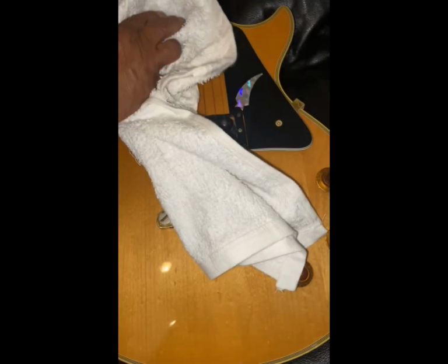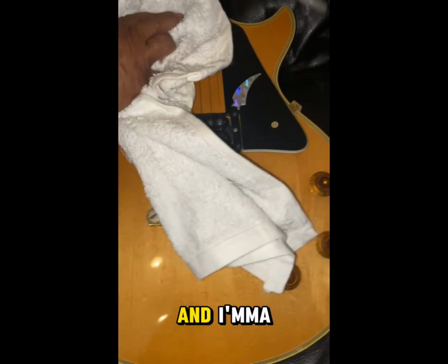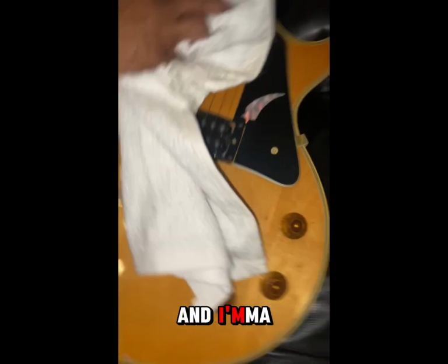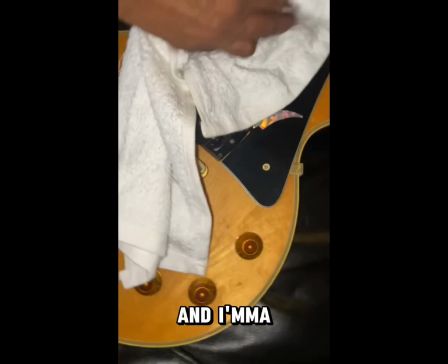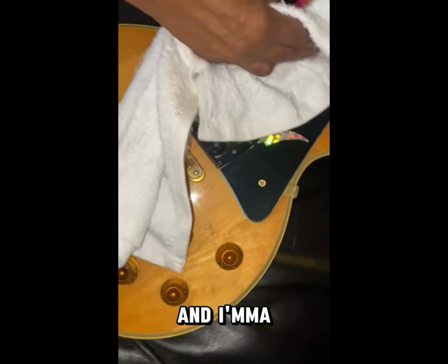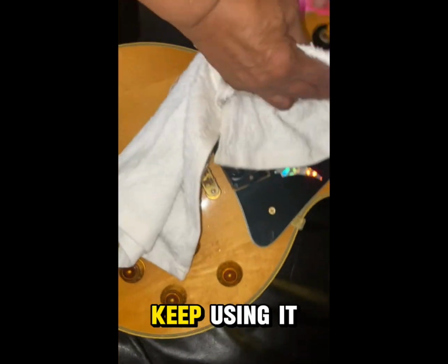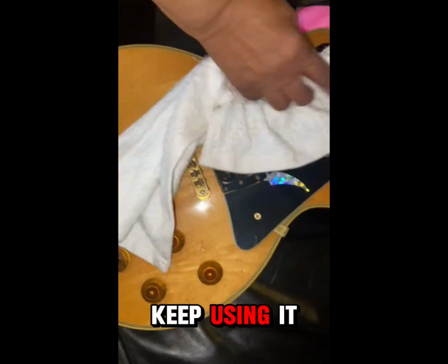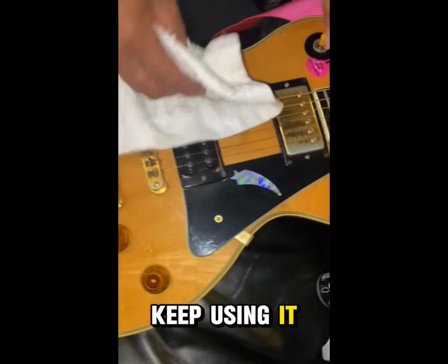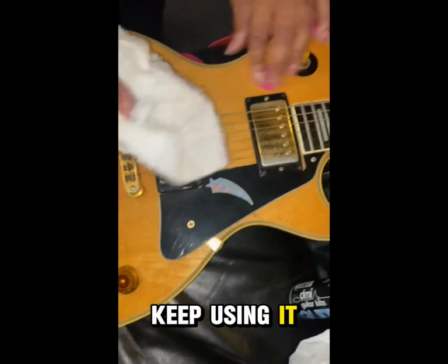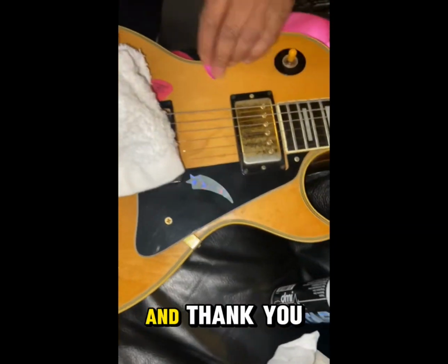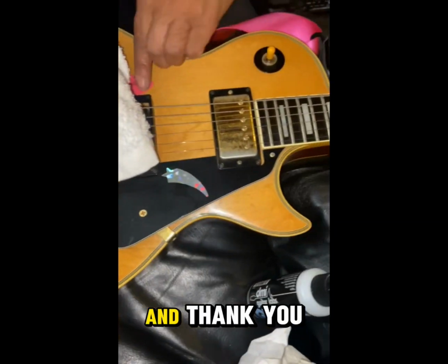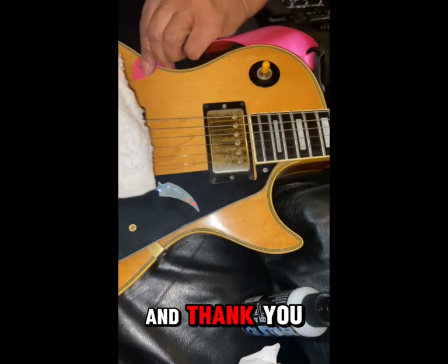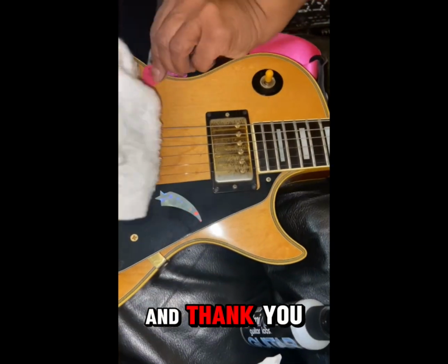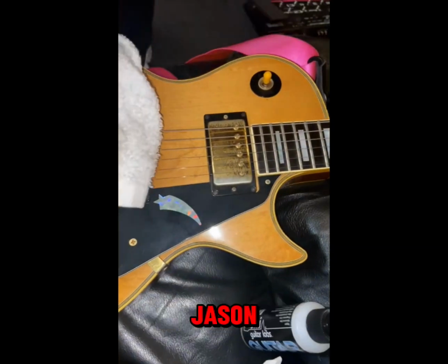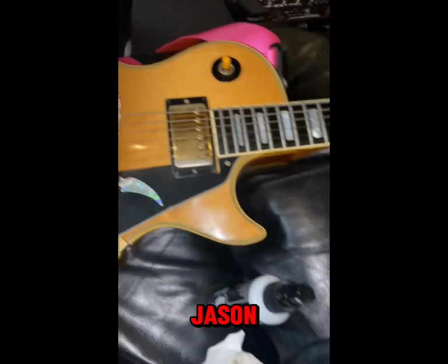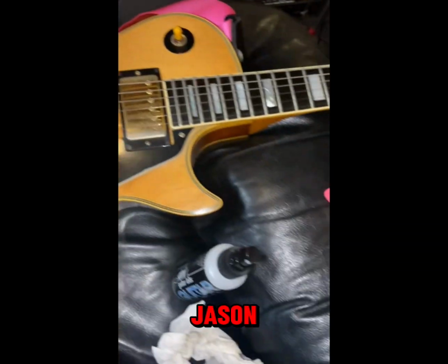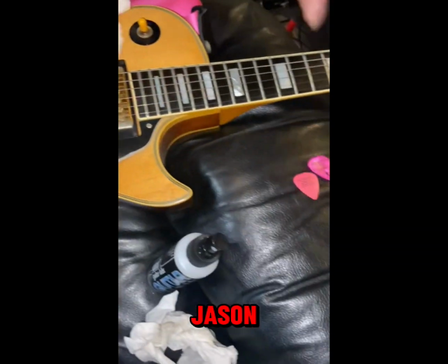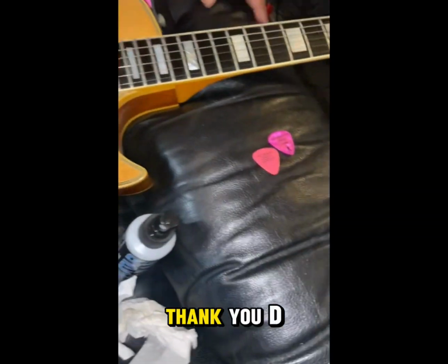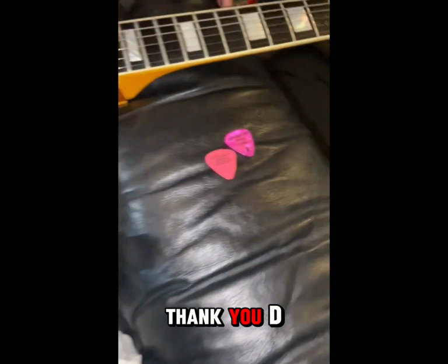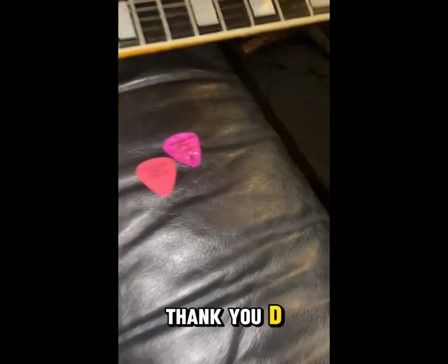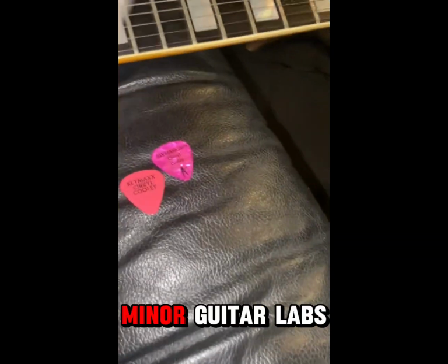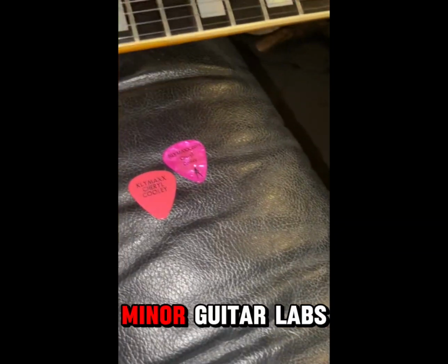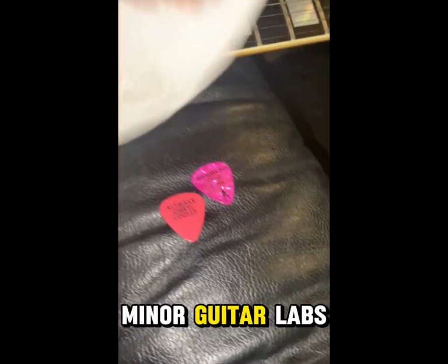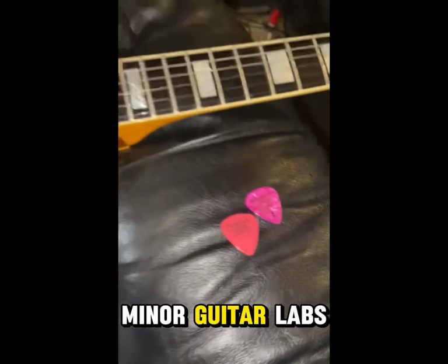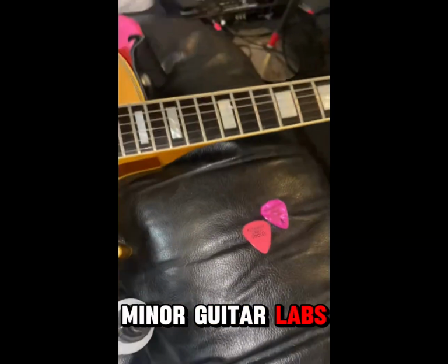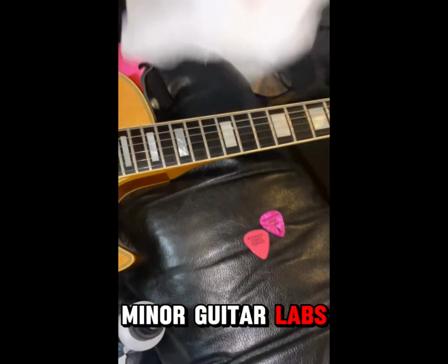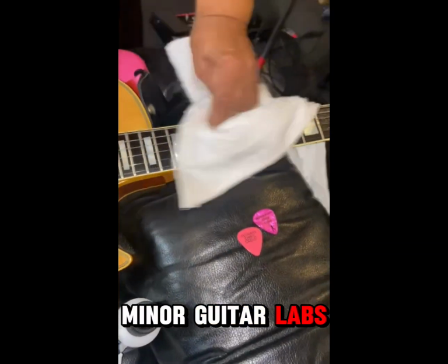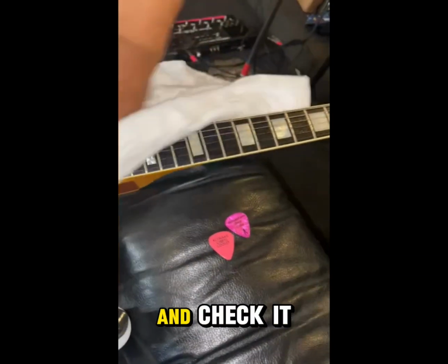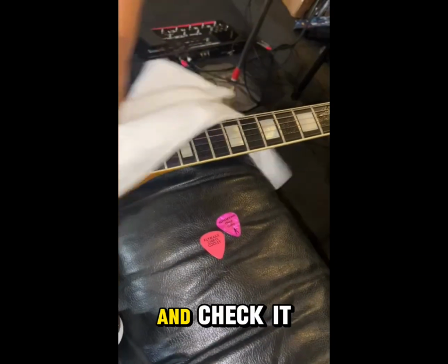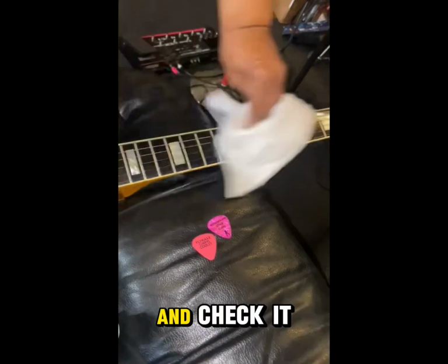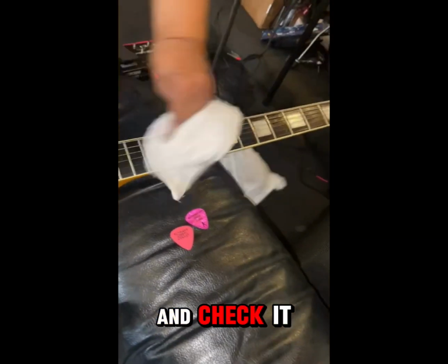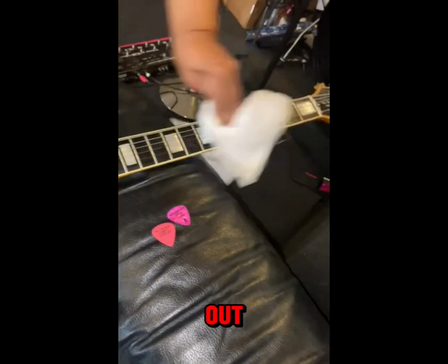And I'm going to keep using it. Thank you, Jason. Thank you, D Minor Guitar Labs. Check it out.